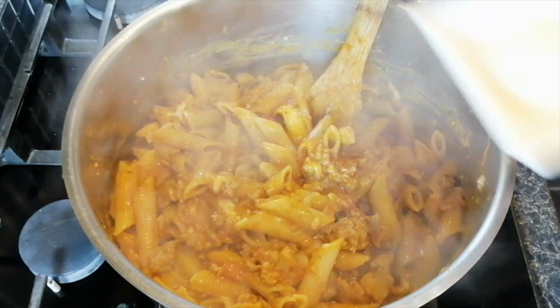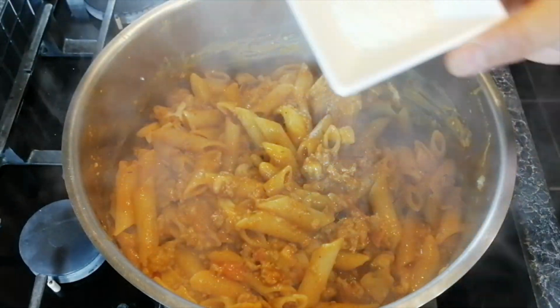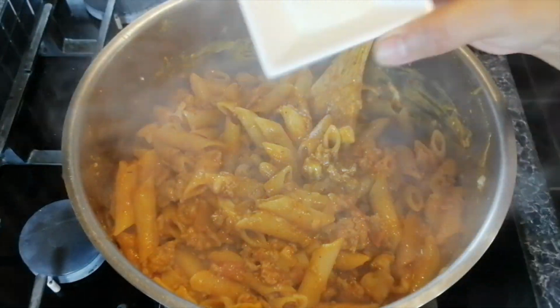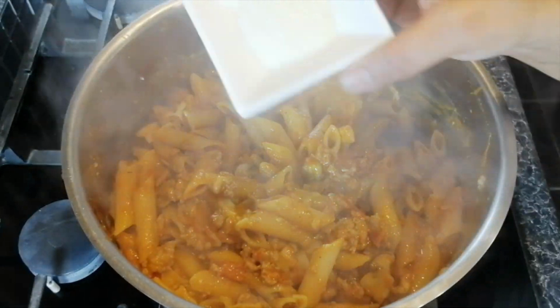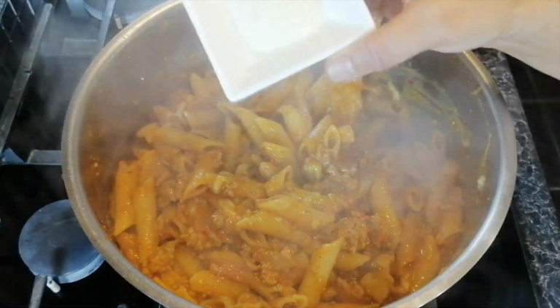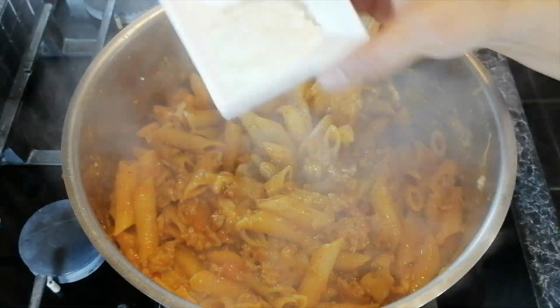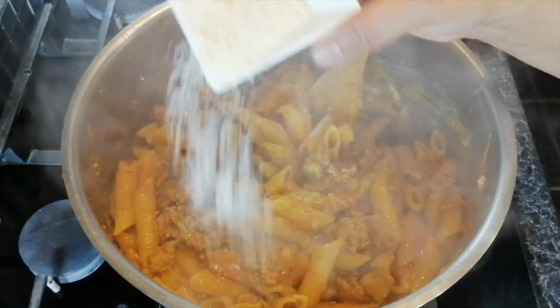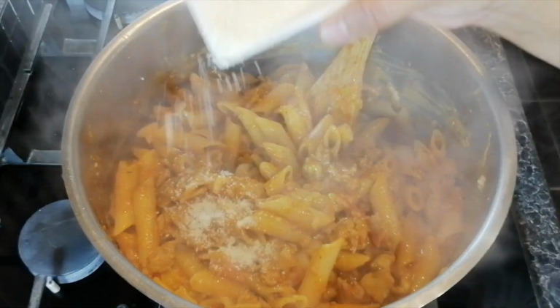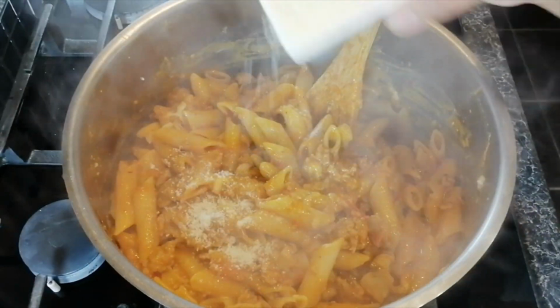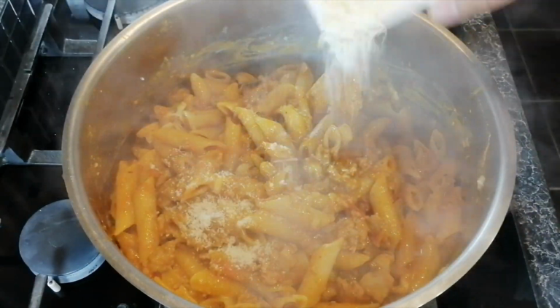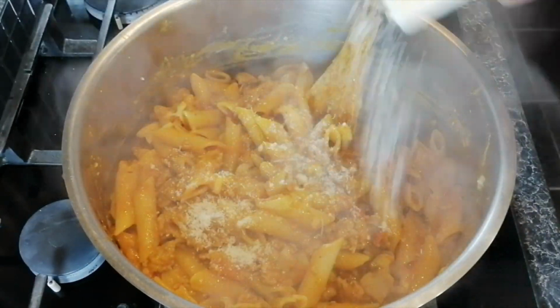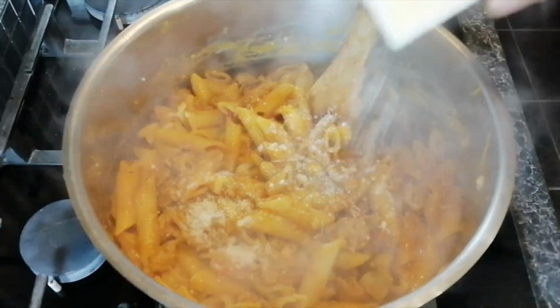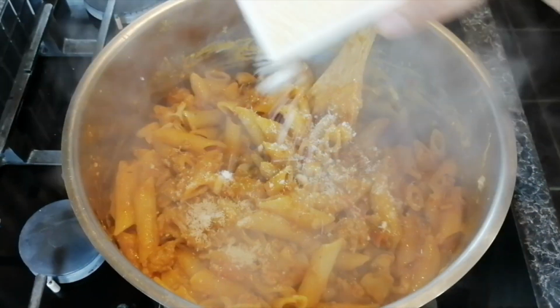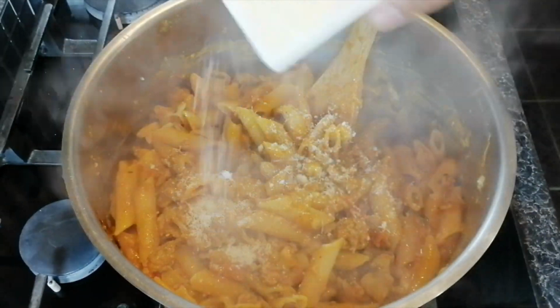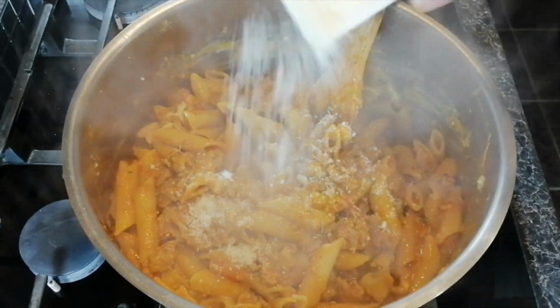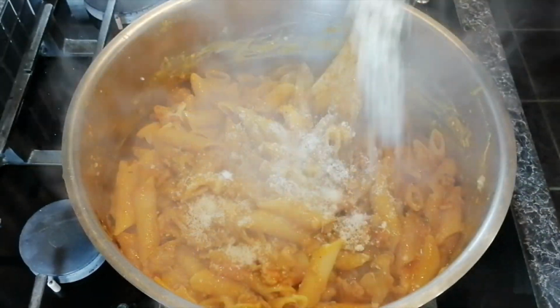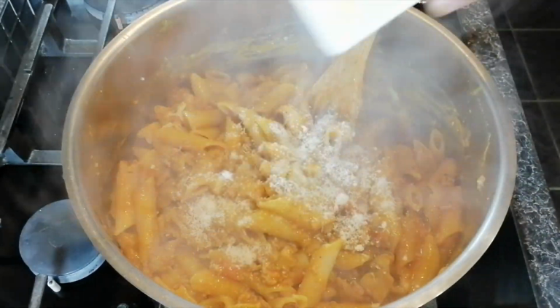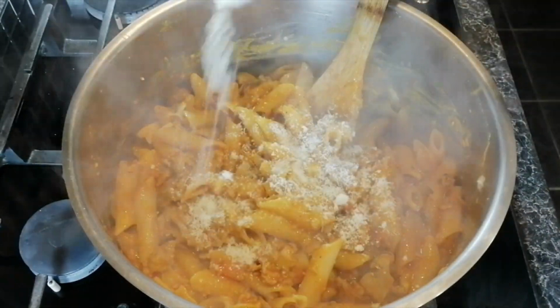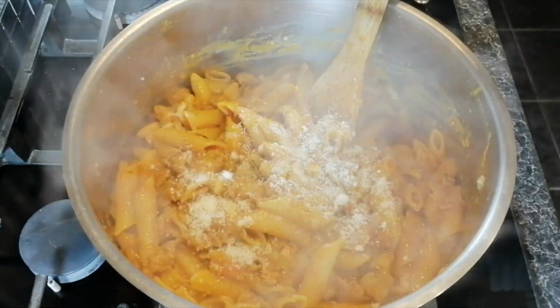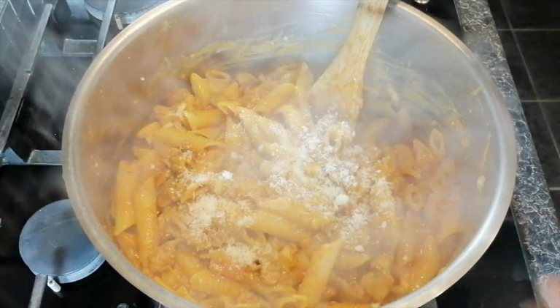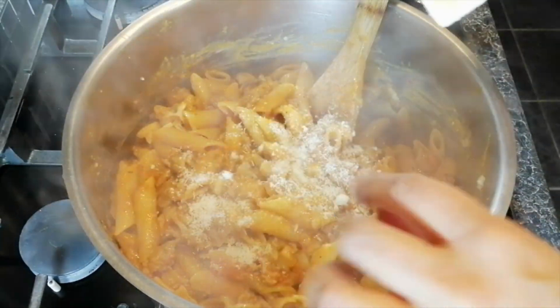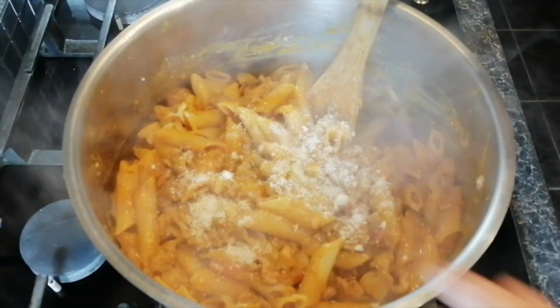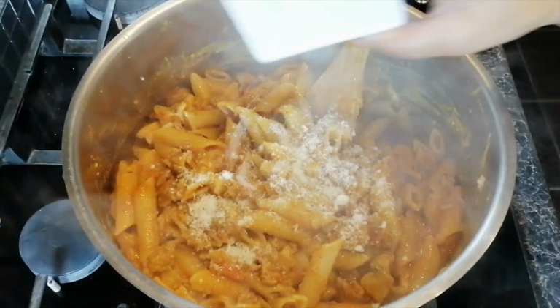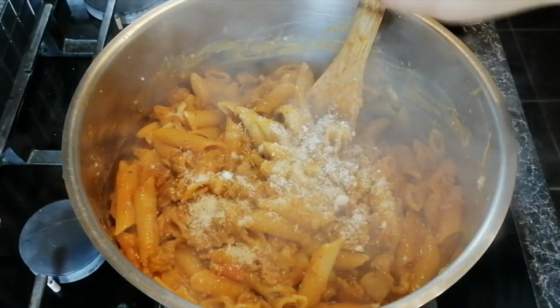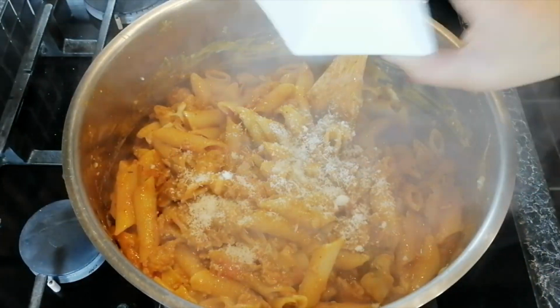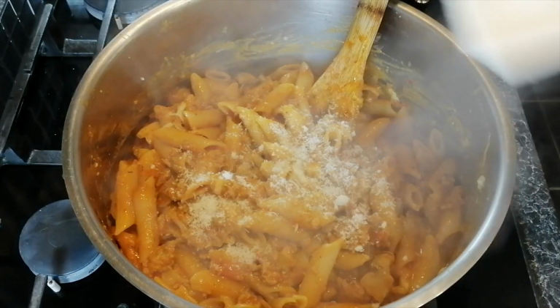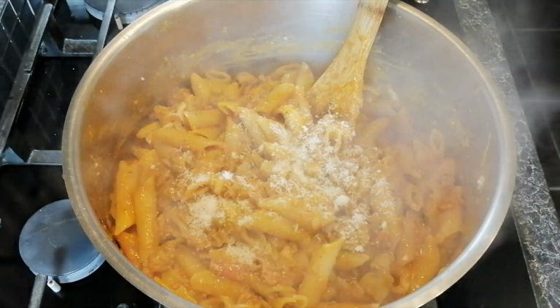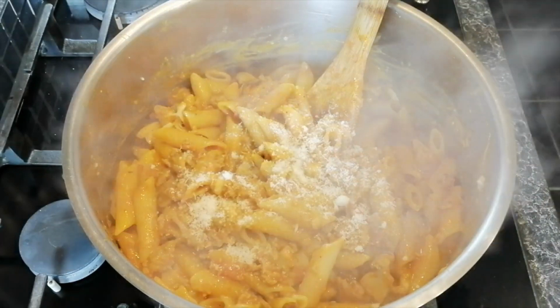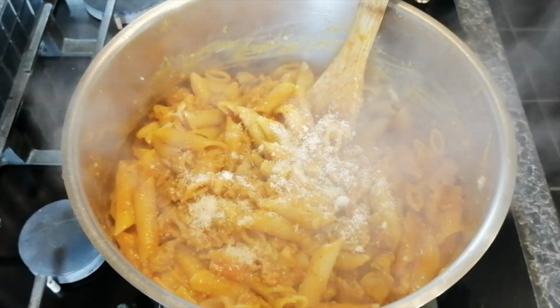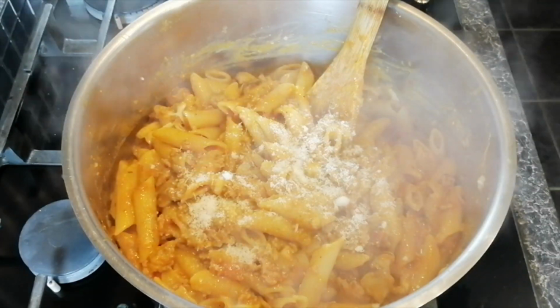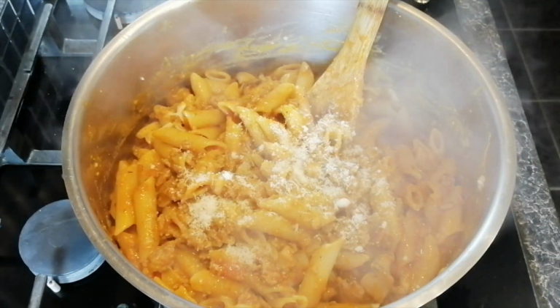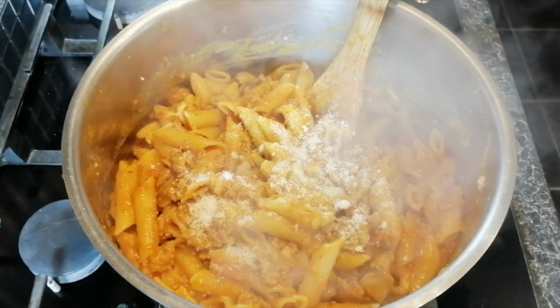I've also used a couple of tablespoons of parmigiano-reggiano.